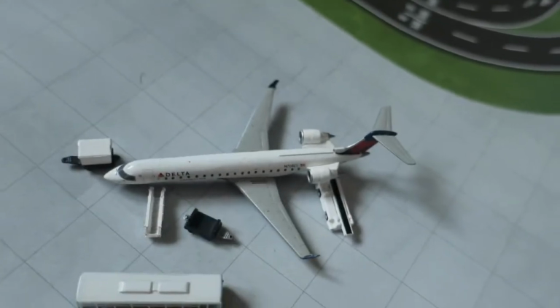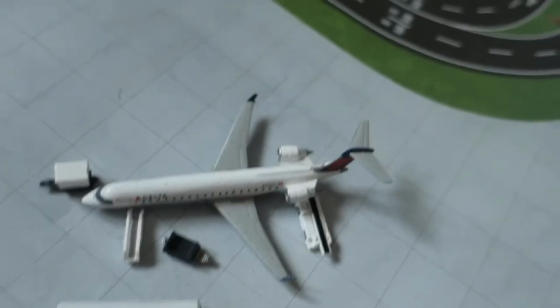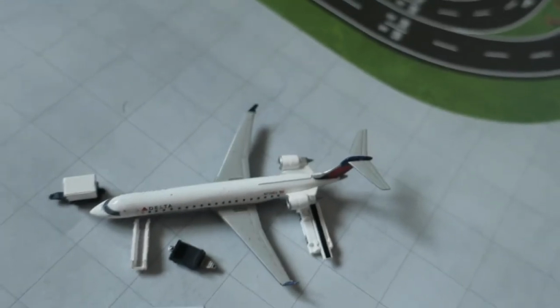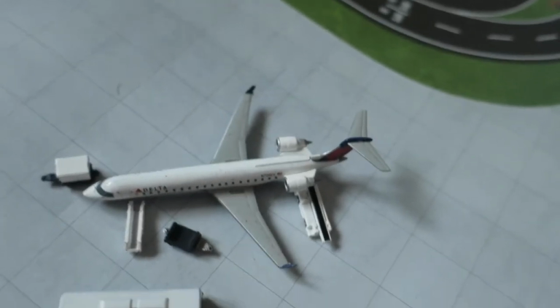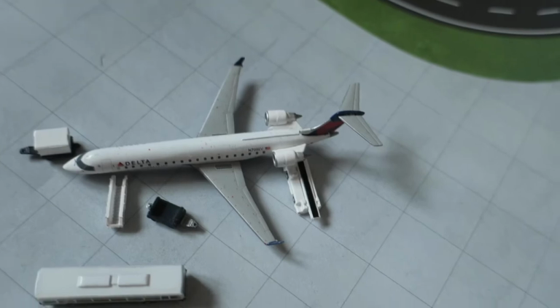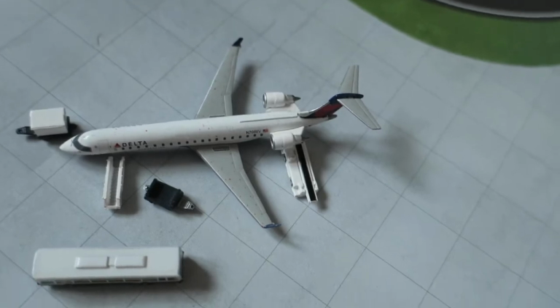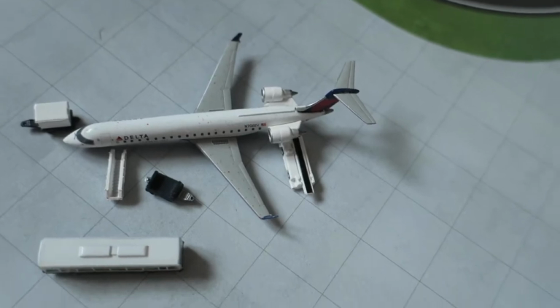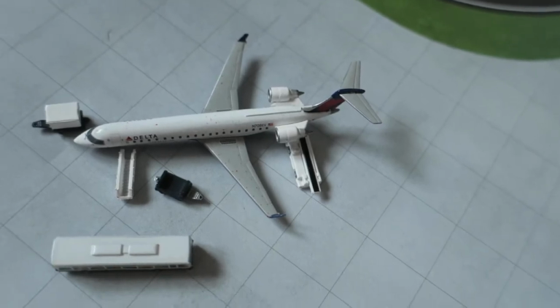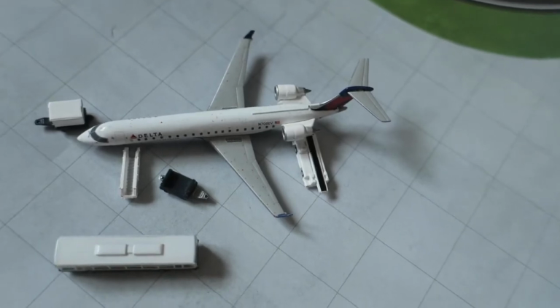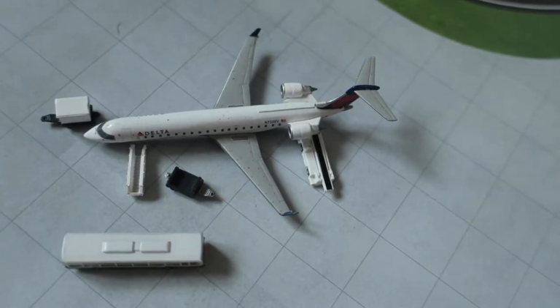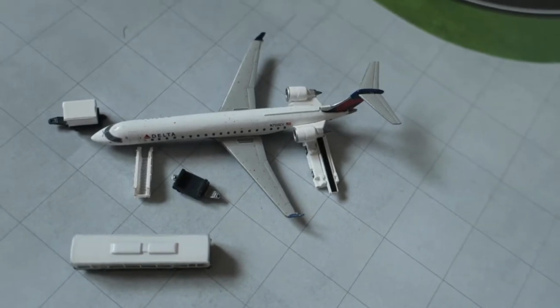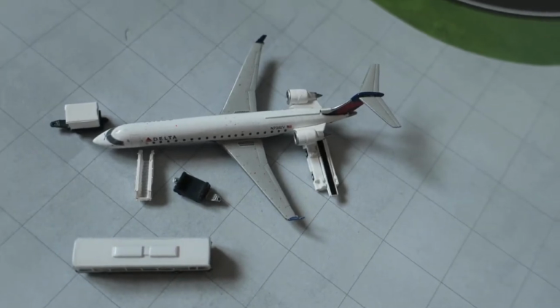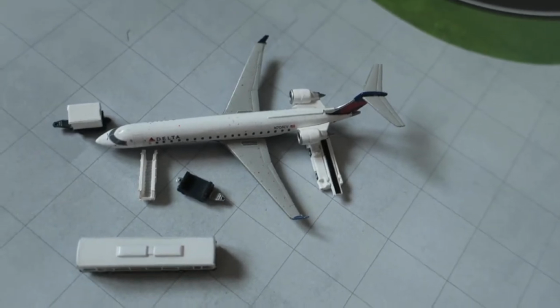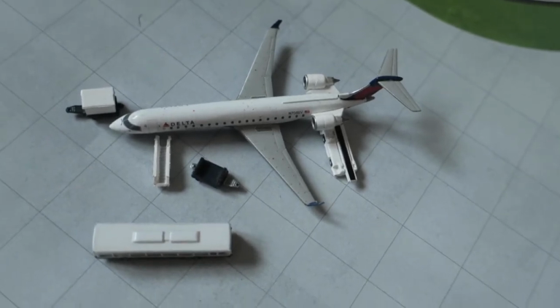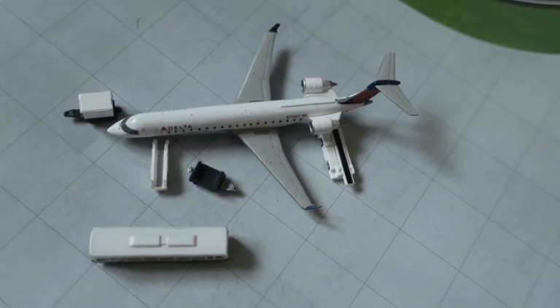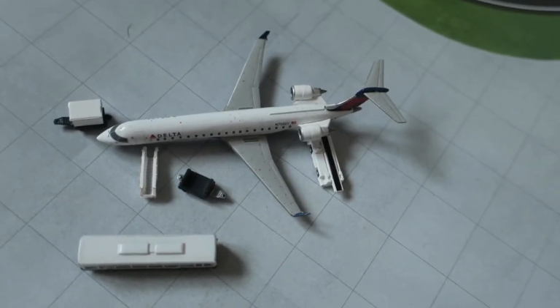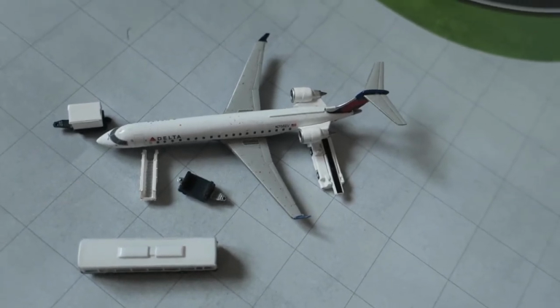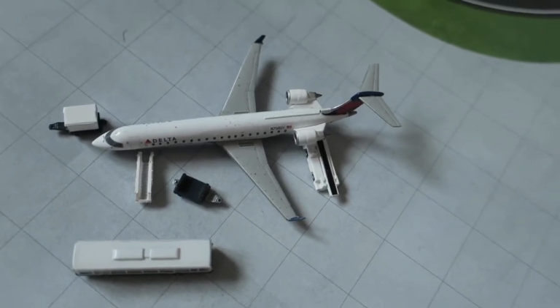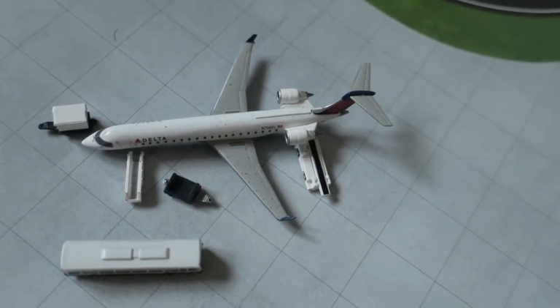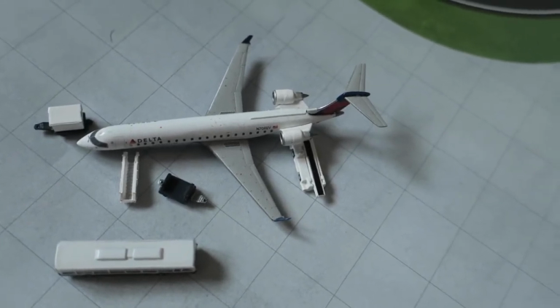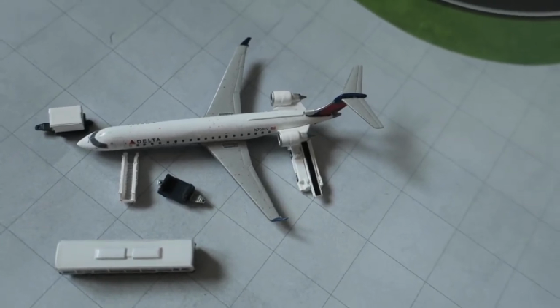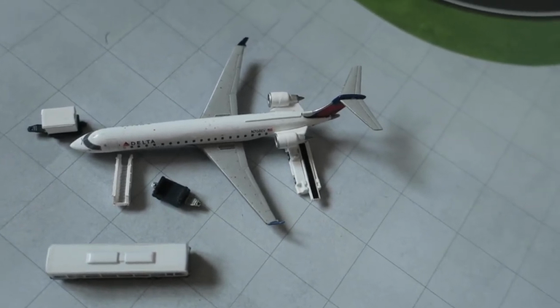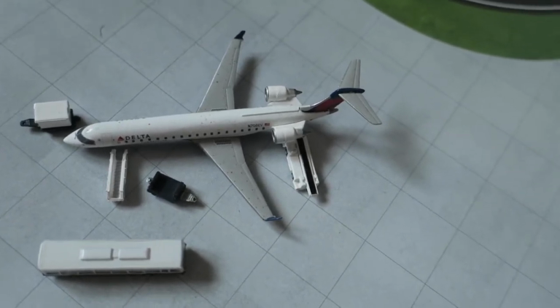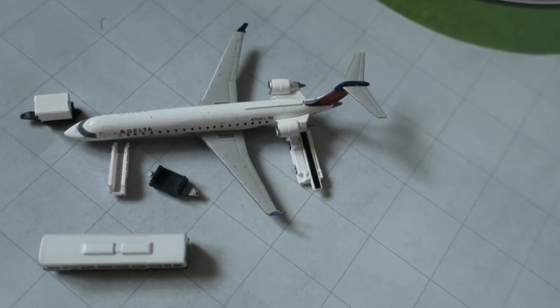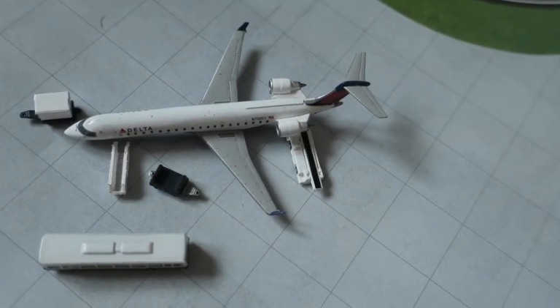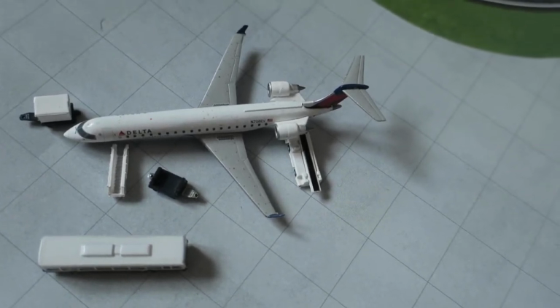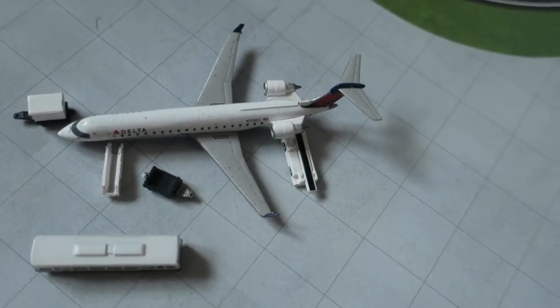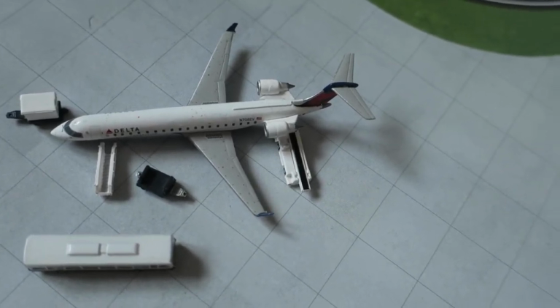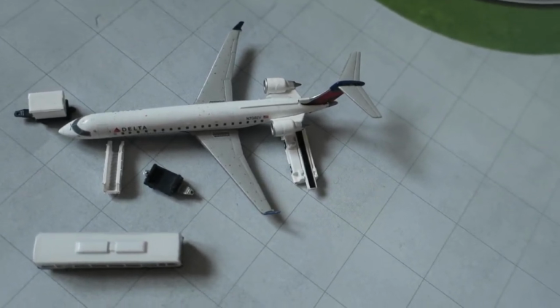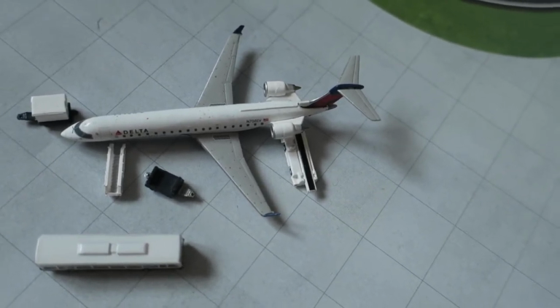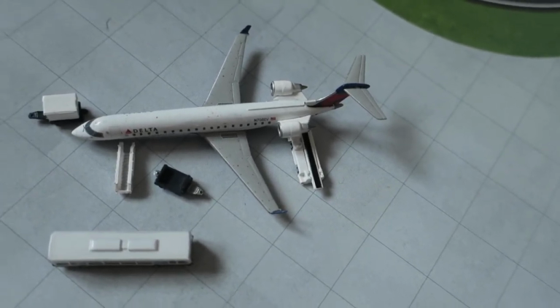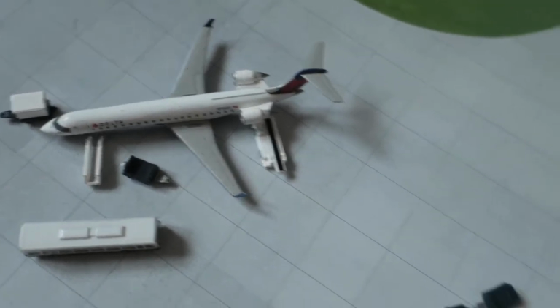Right here, we've got Delta Connection CRJ700. It had arrived from Nashville, and it will depart to Greensville.